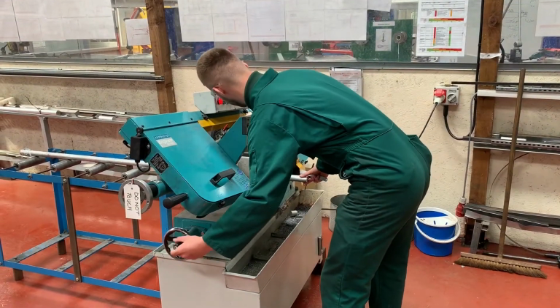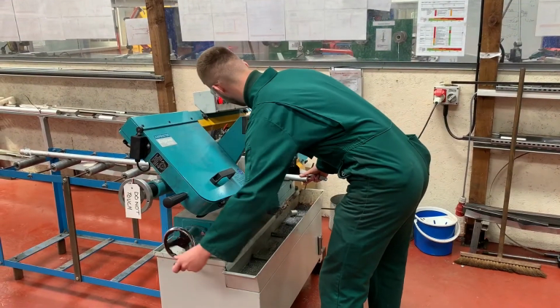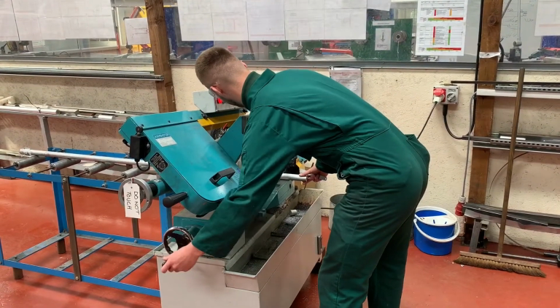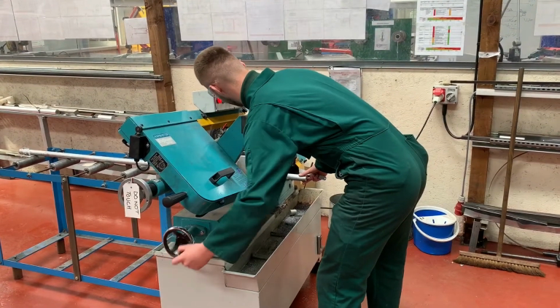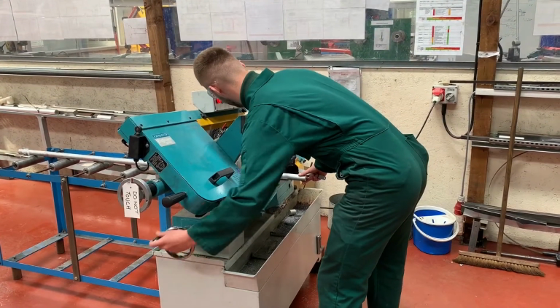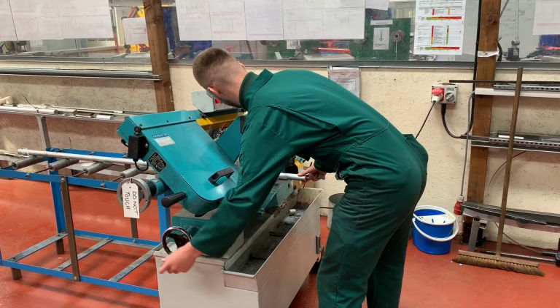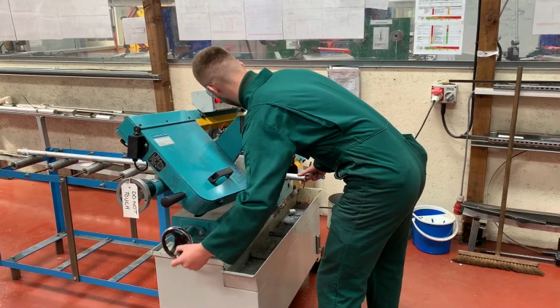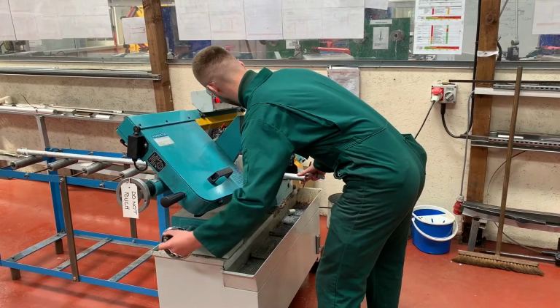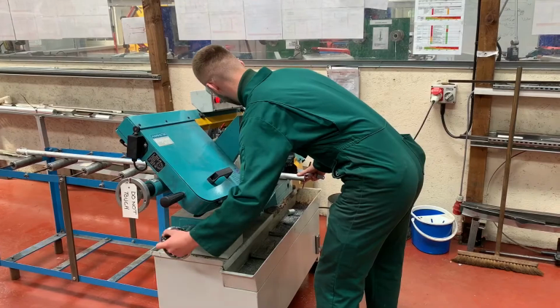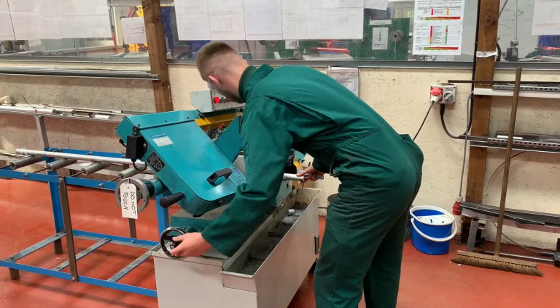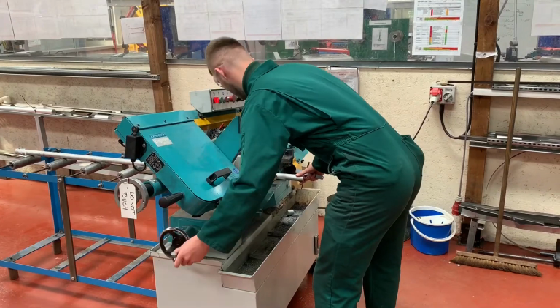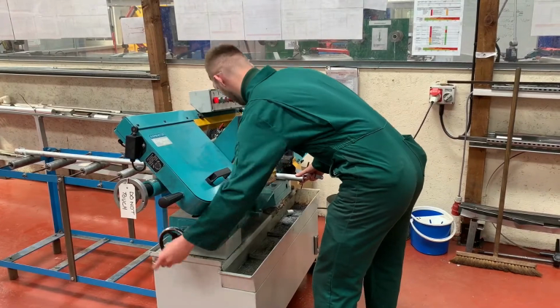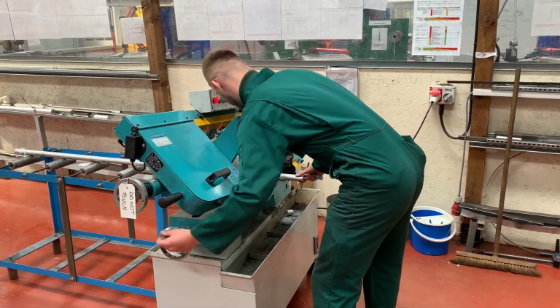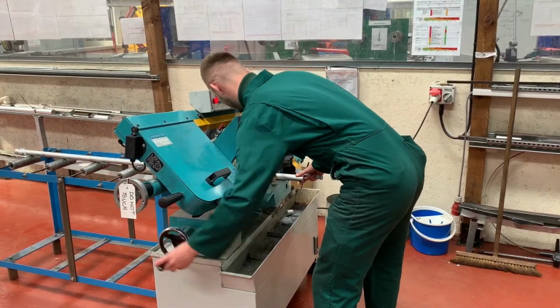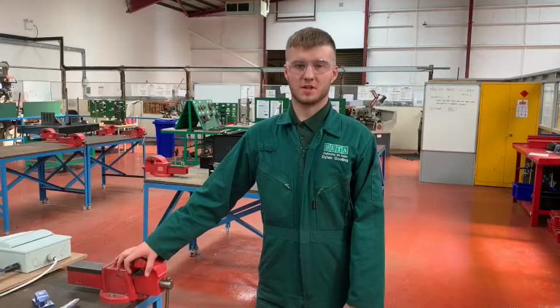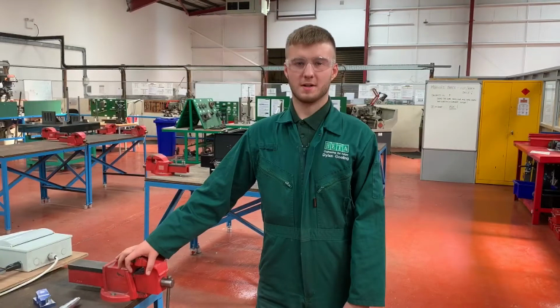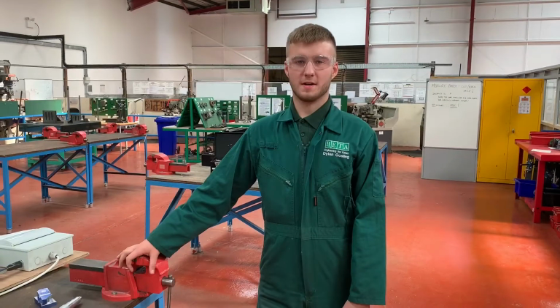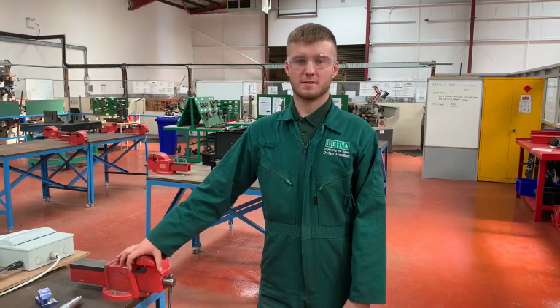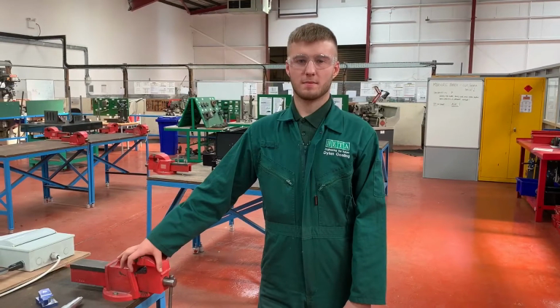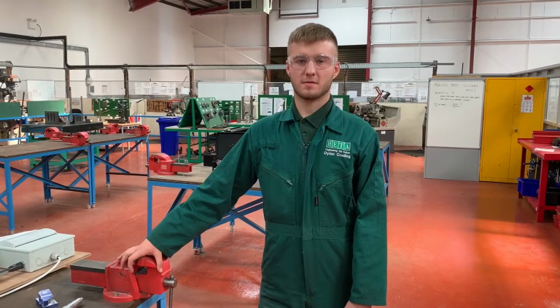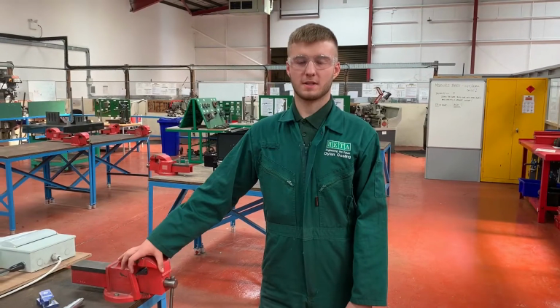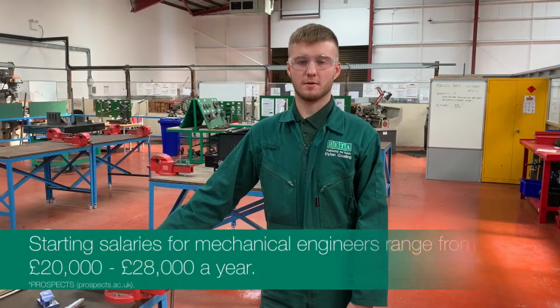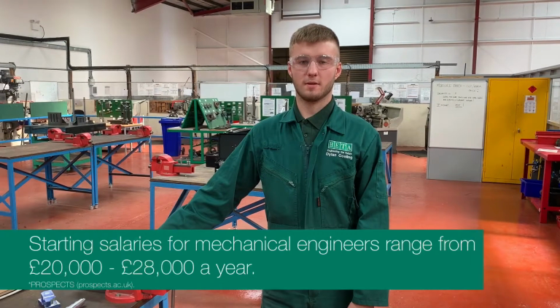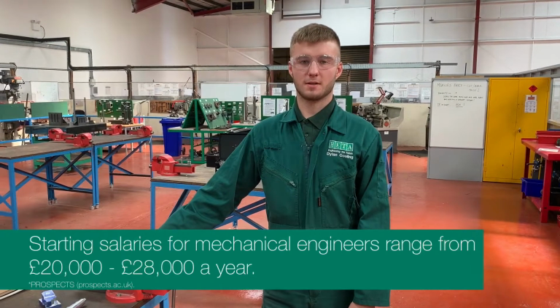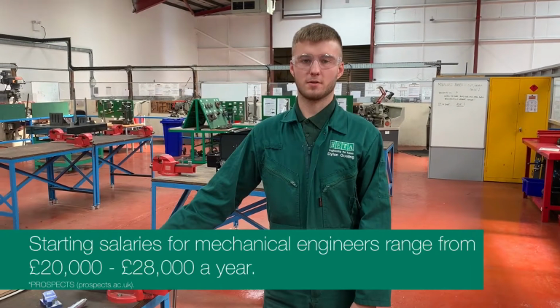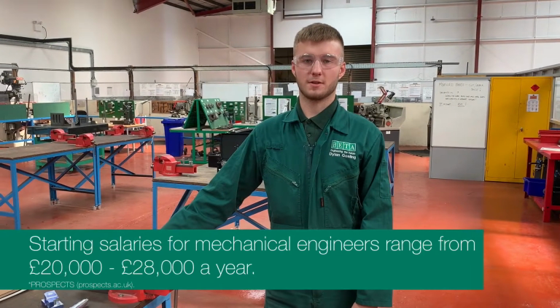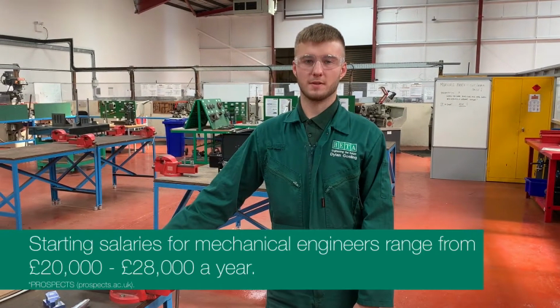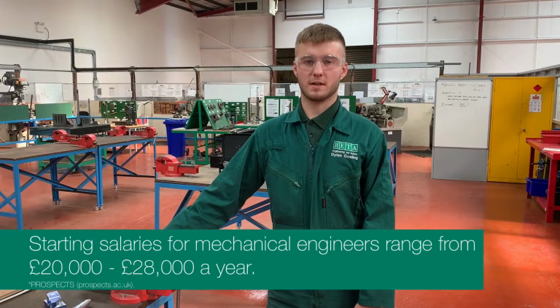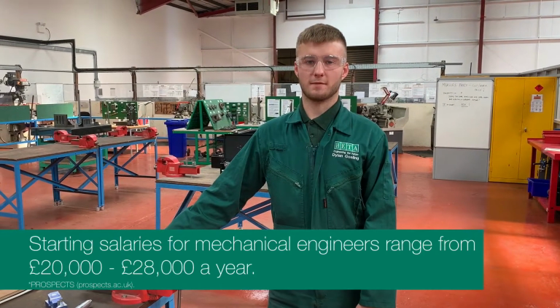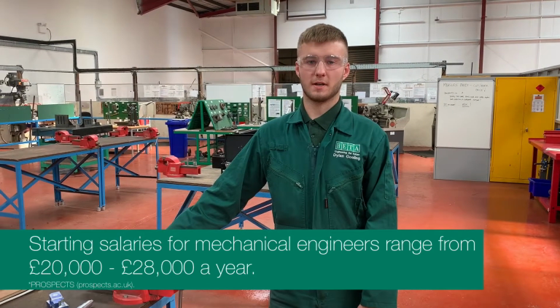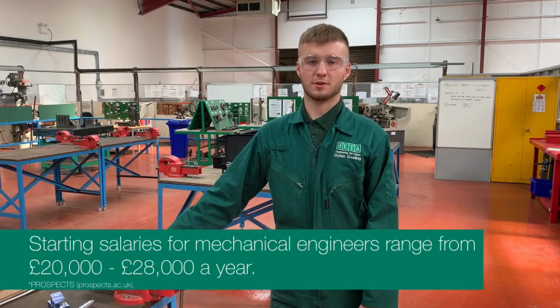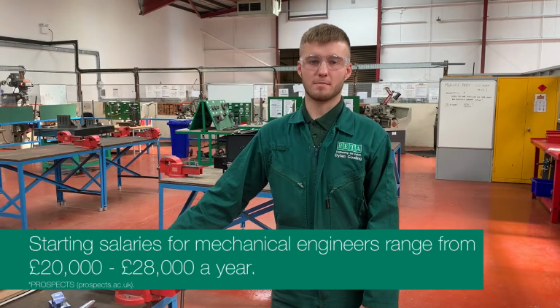I specialise in machining. Machining is a process where a piece of material is cut into a desired final shape.